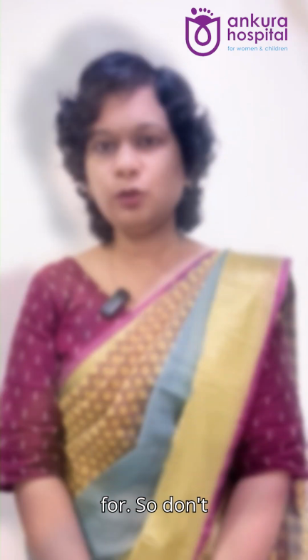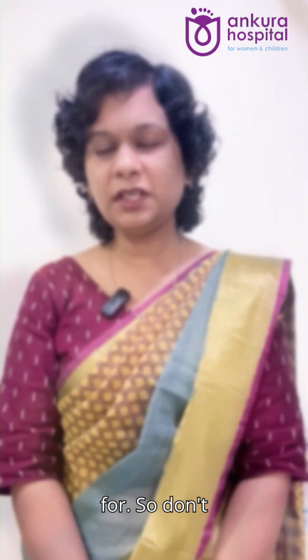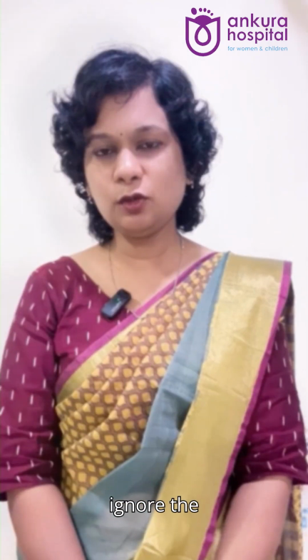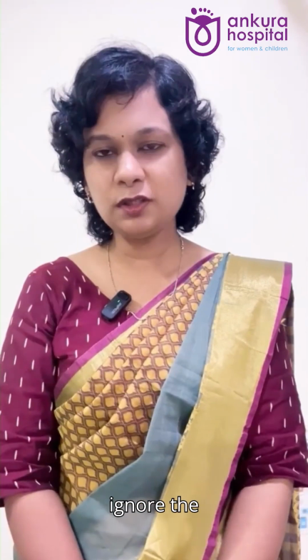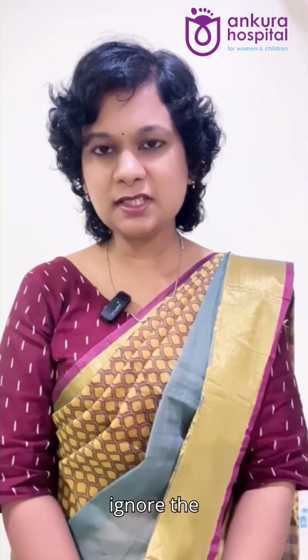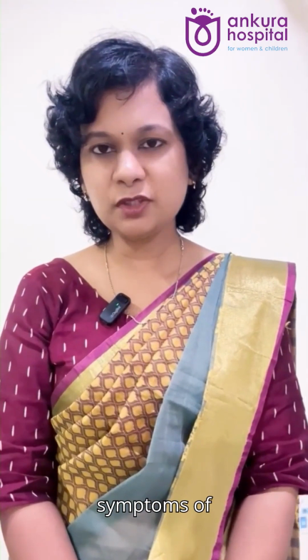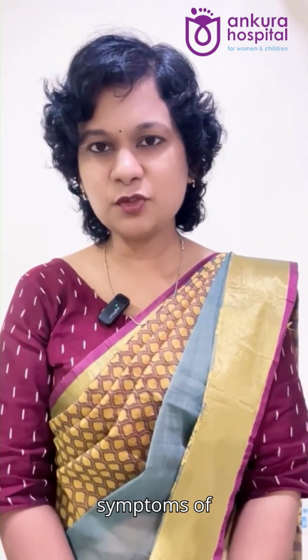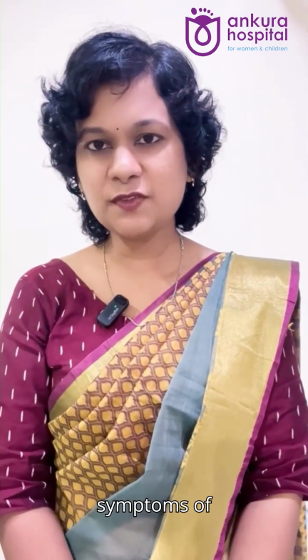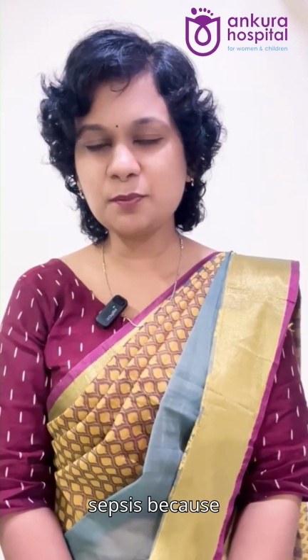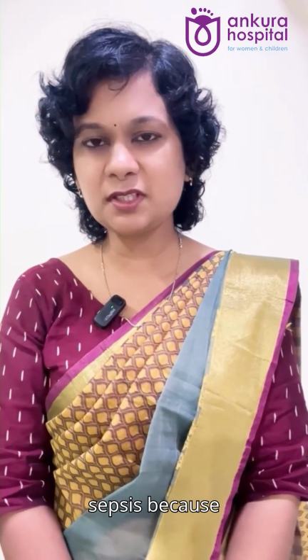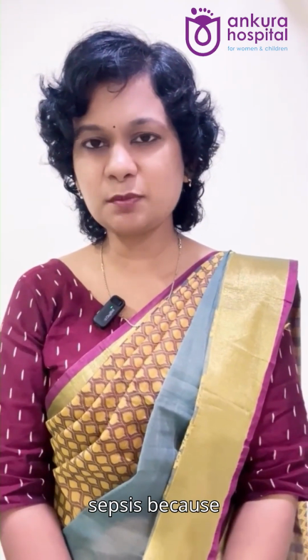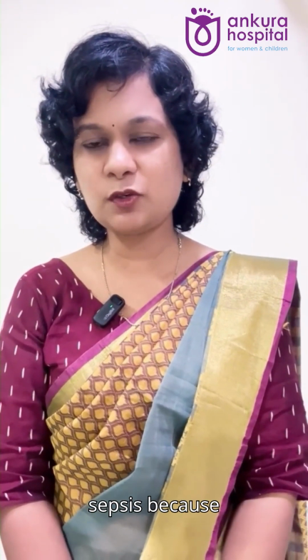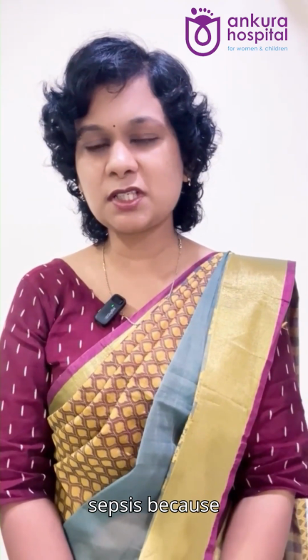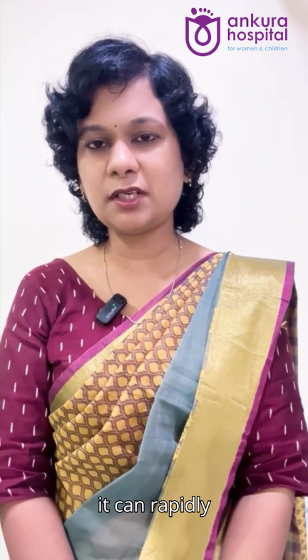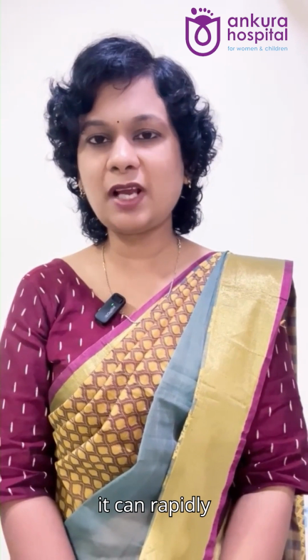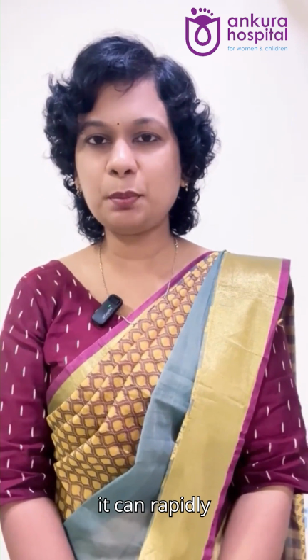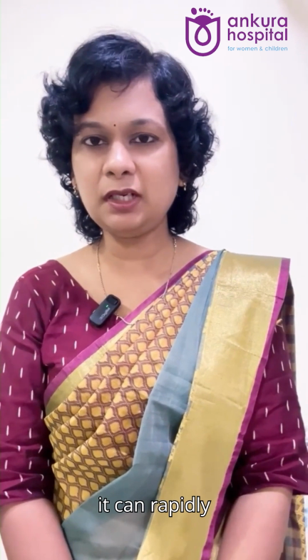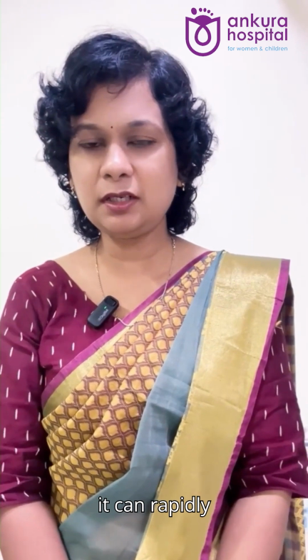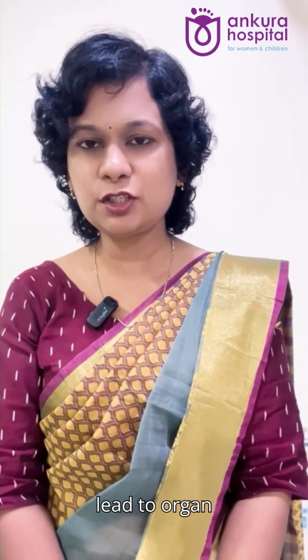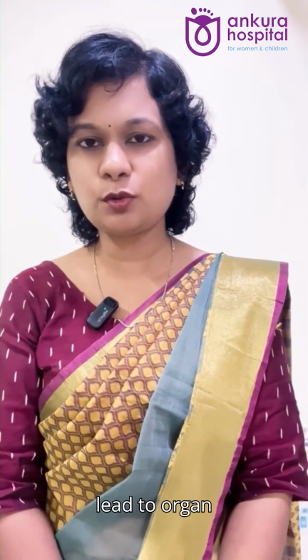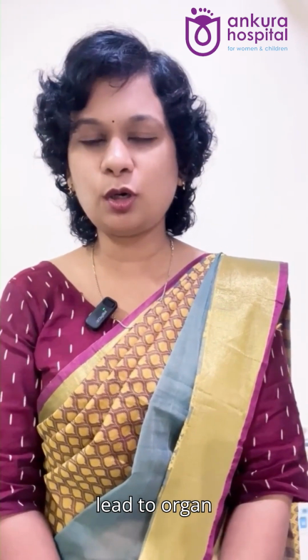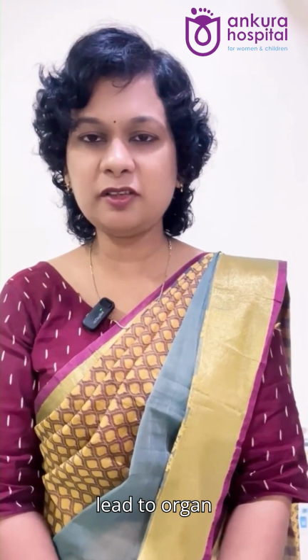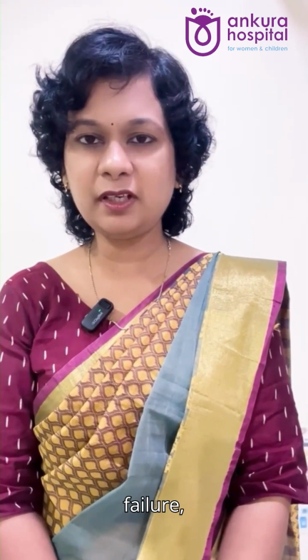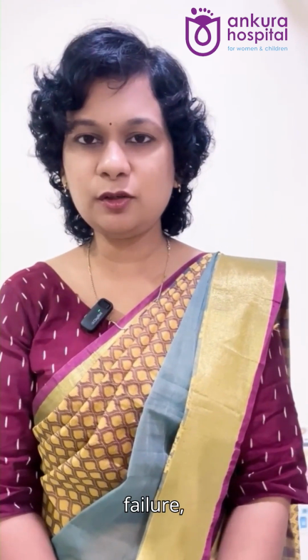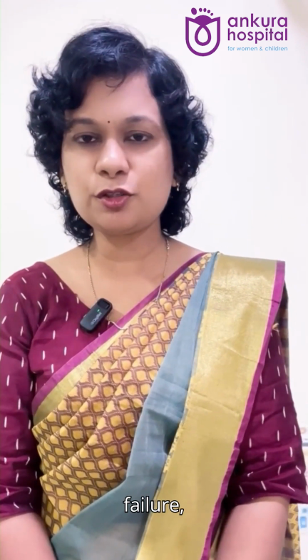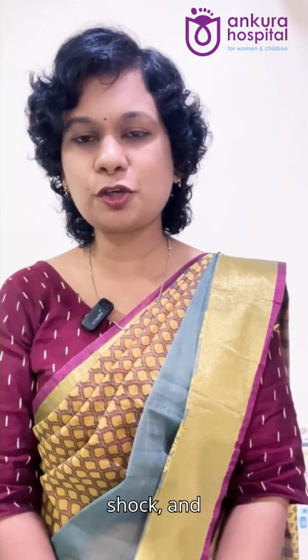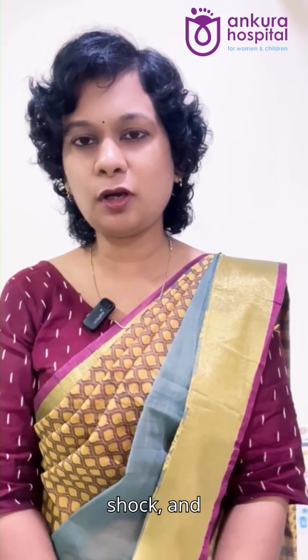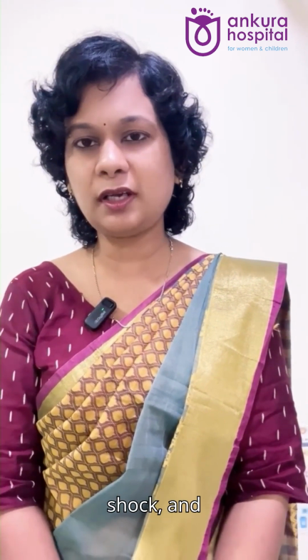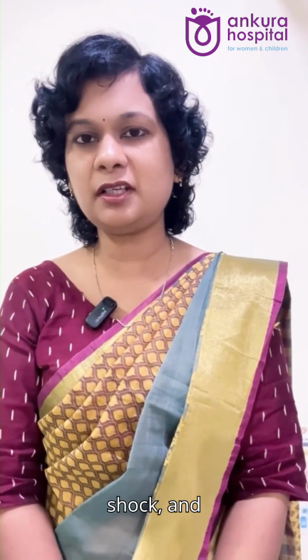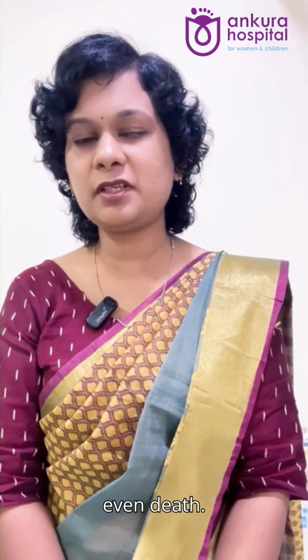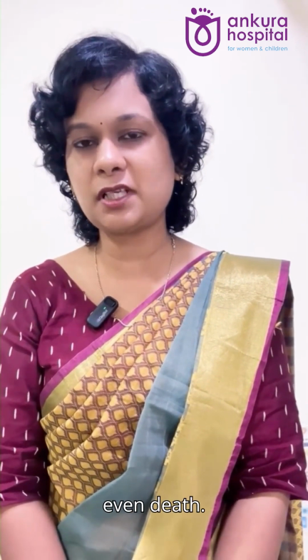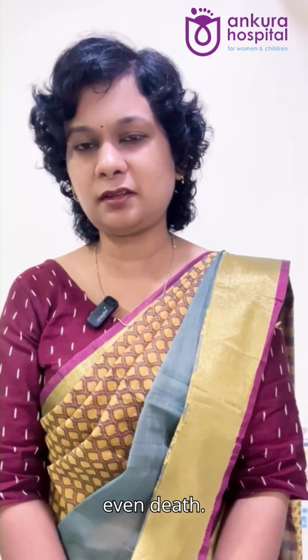Don't ignore the symptoms of sepsis because it can rapidly lead to organ failure, shock and even death.